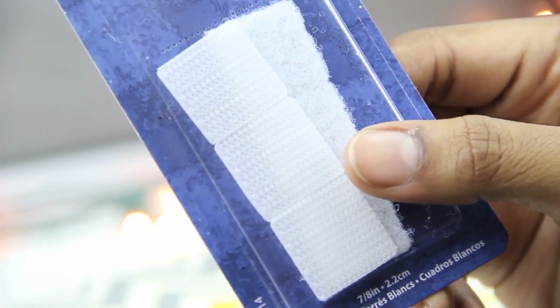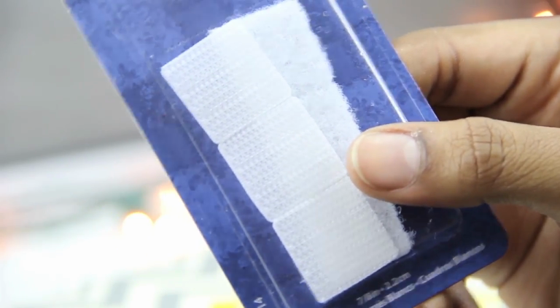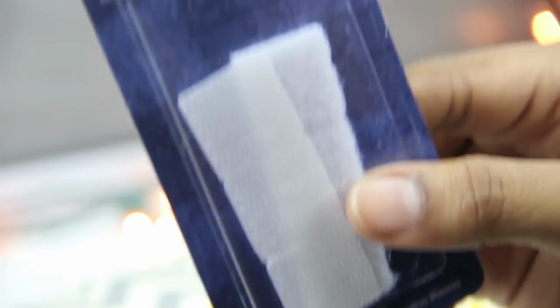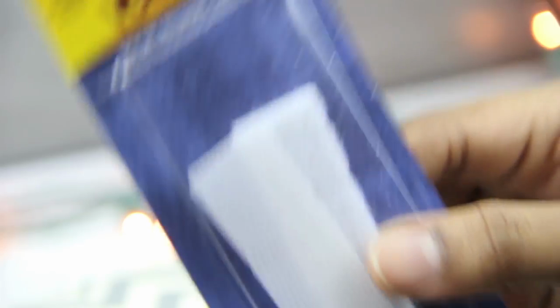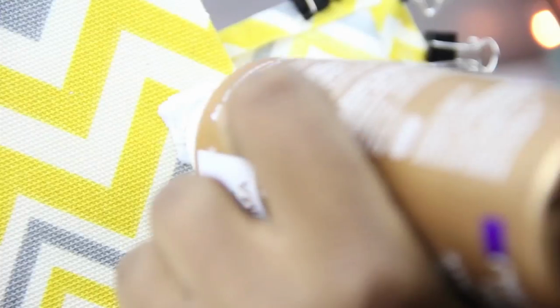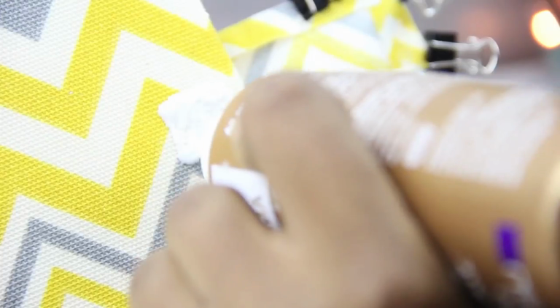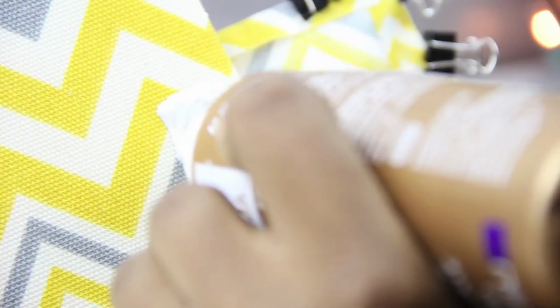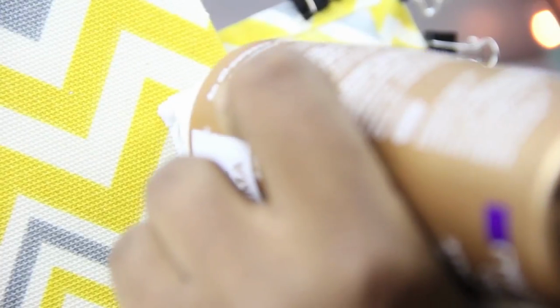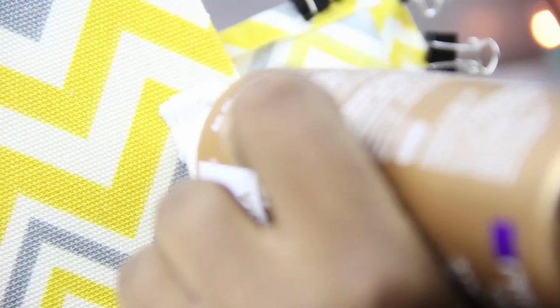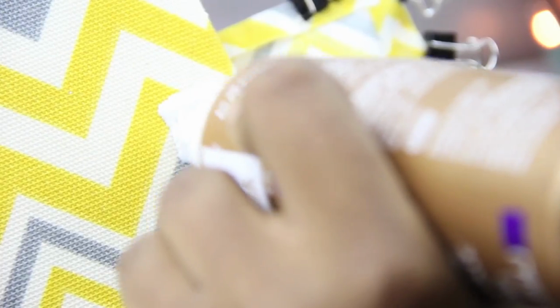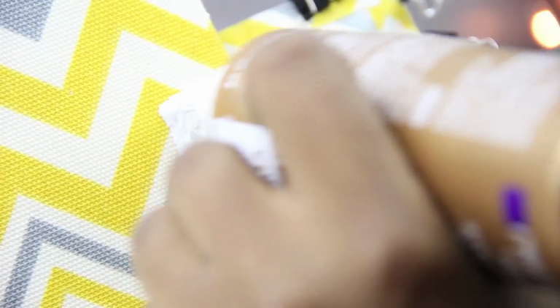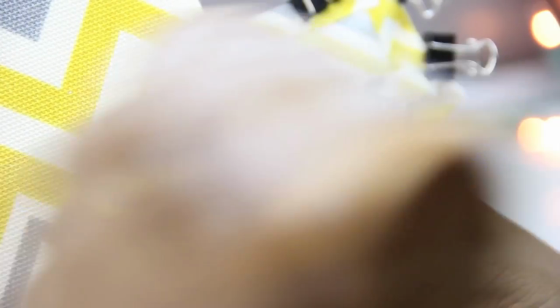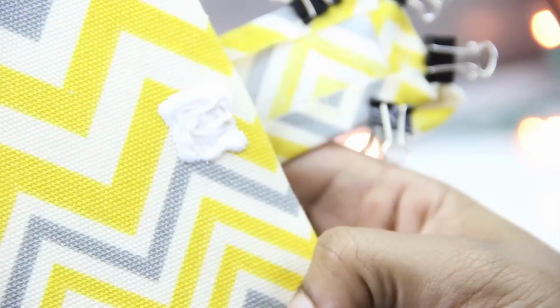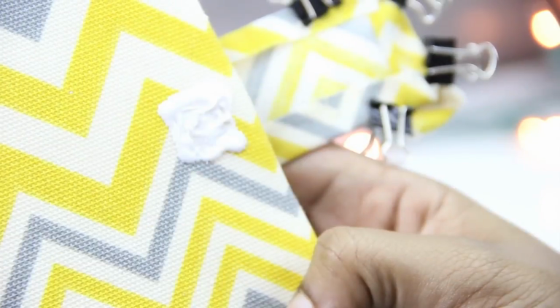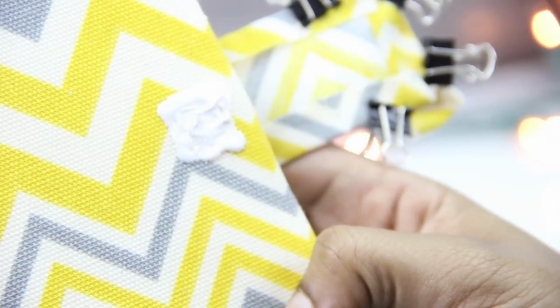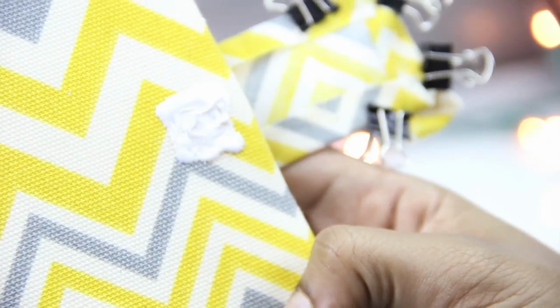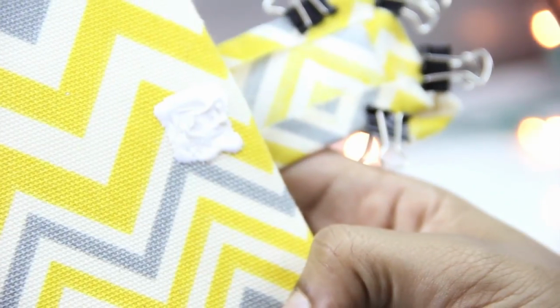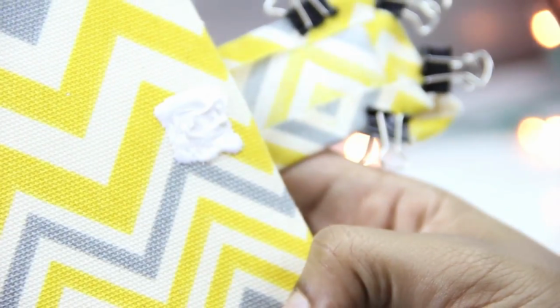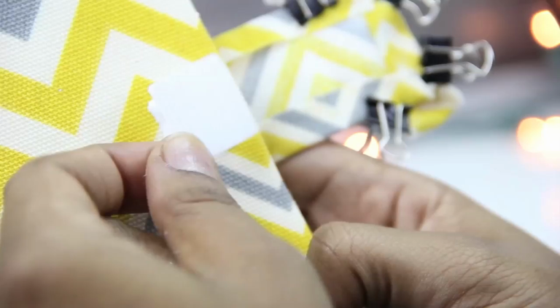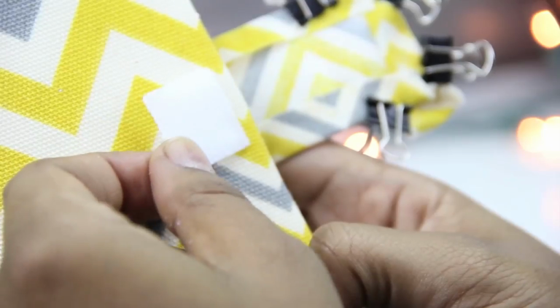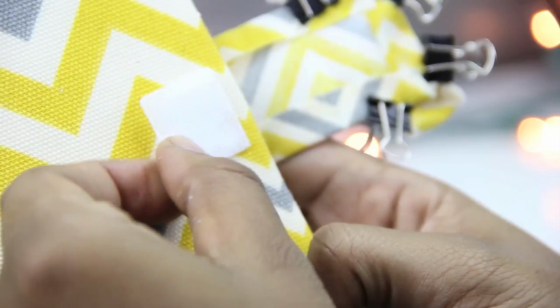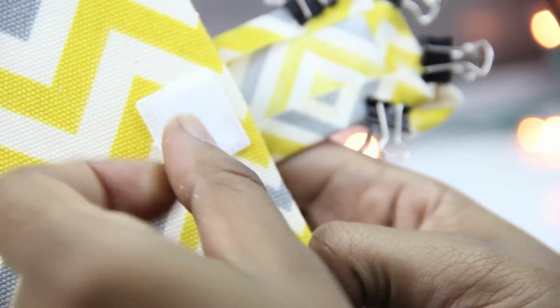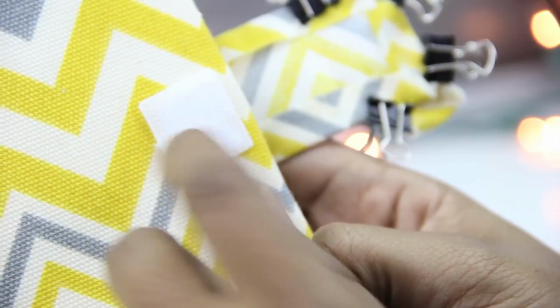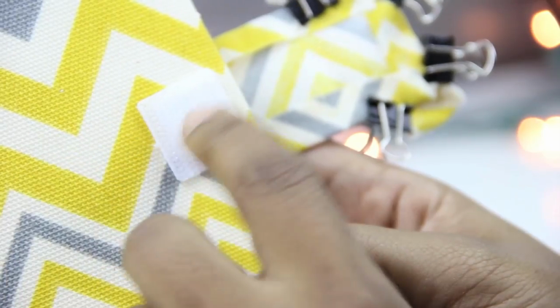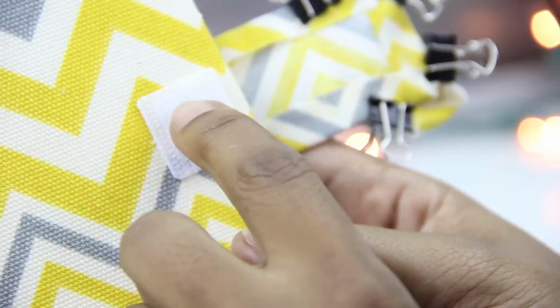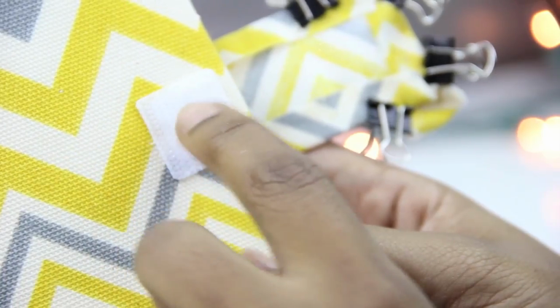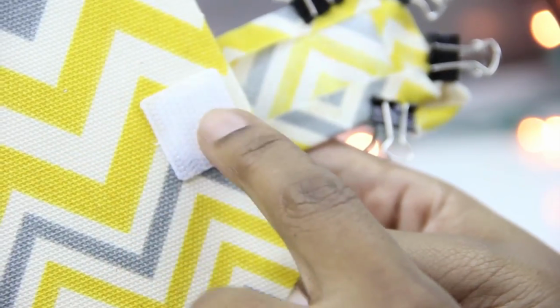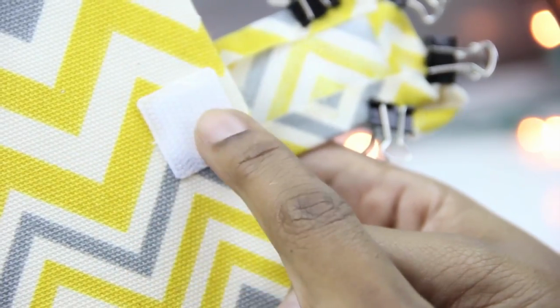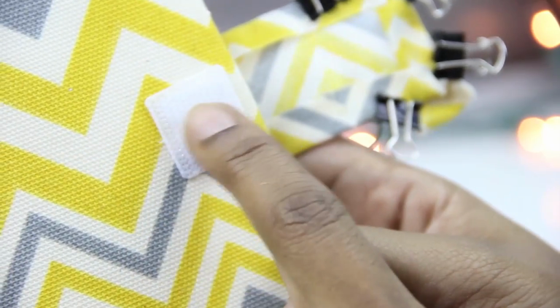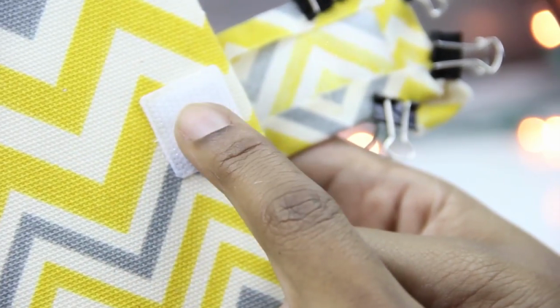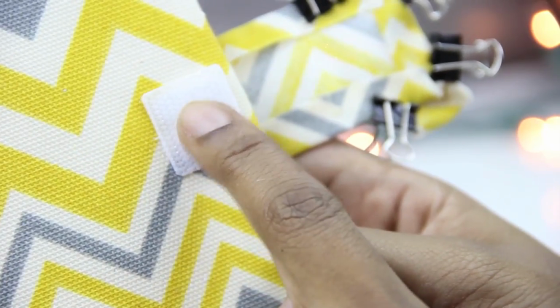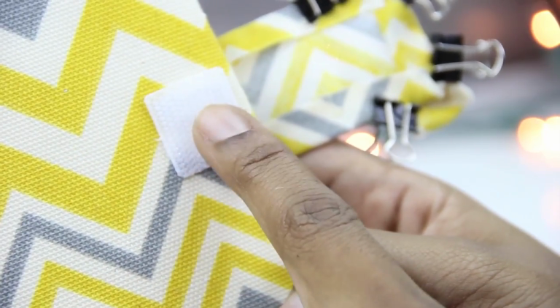I glued the scratchy side to the planner and the softer side to the actual strap.